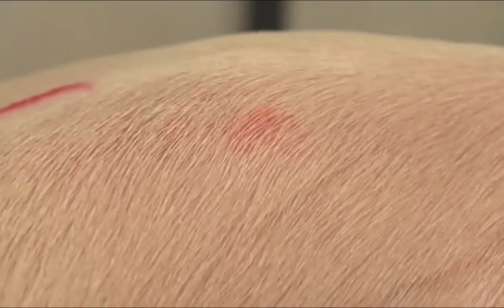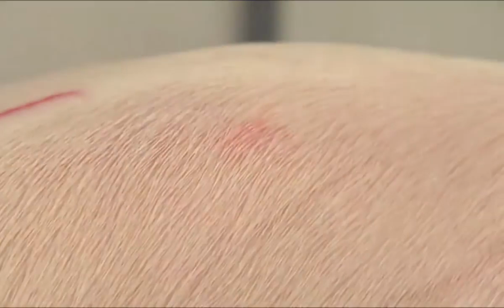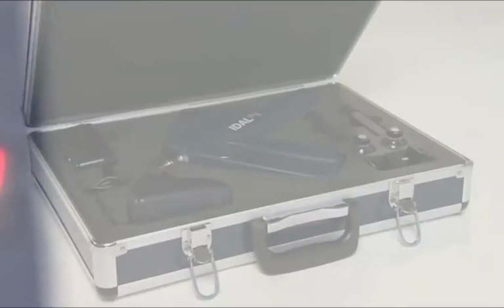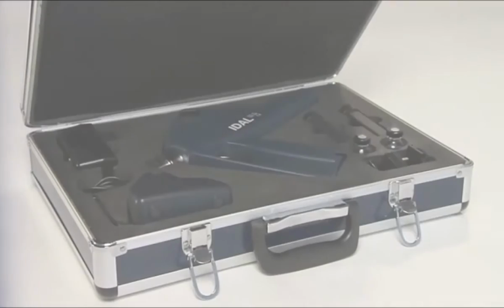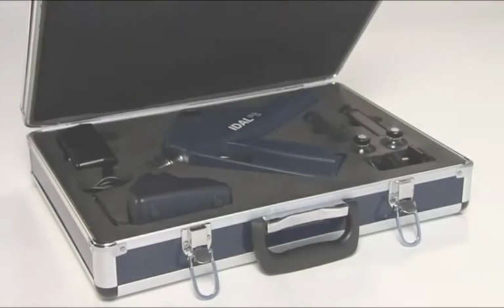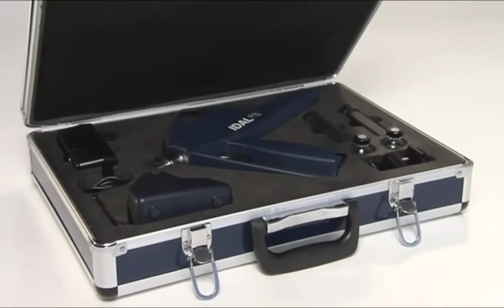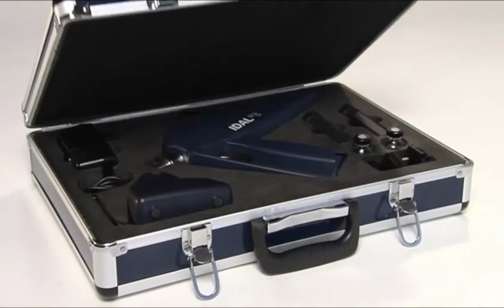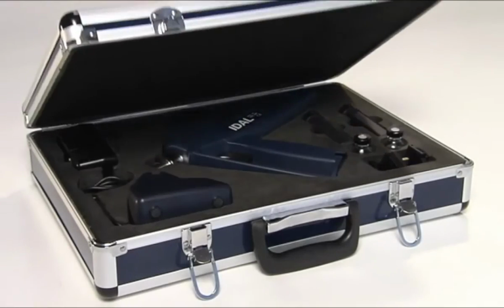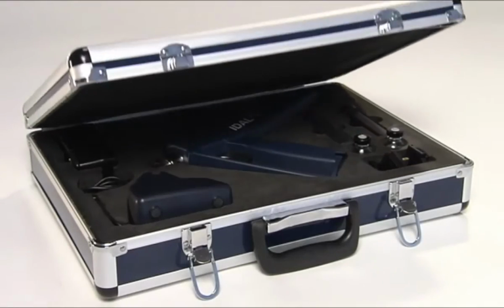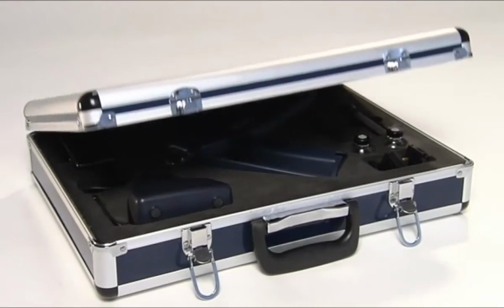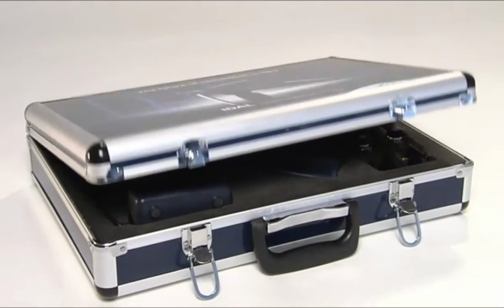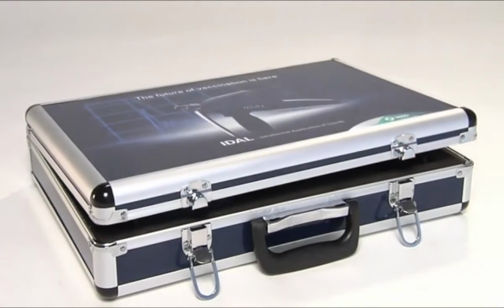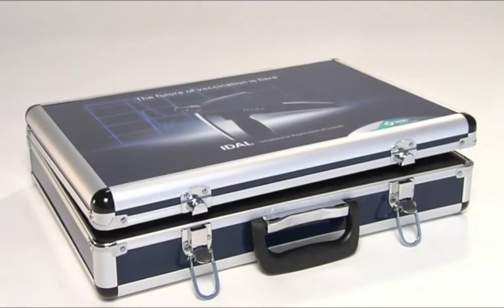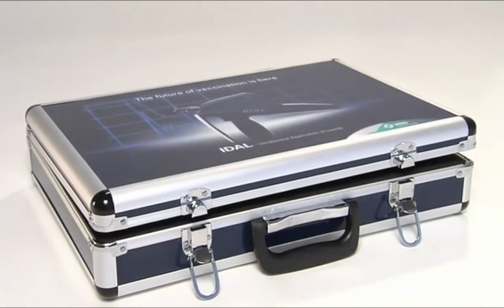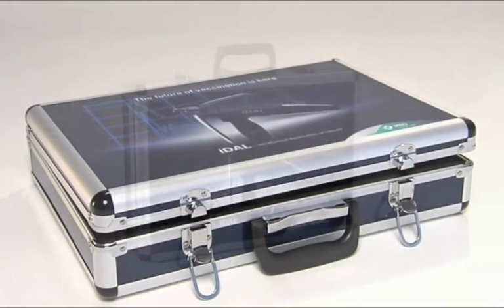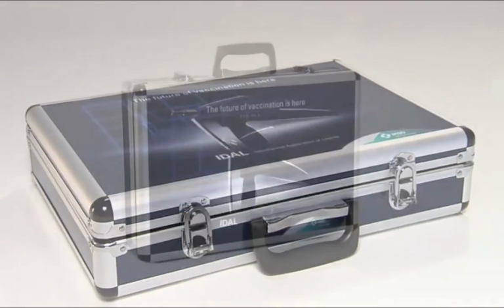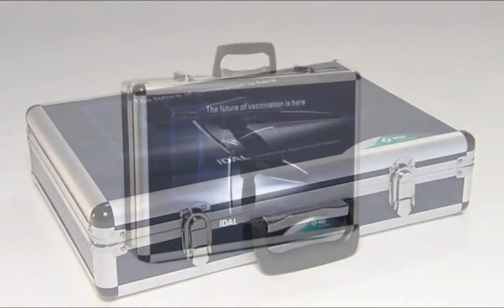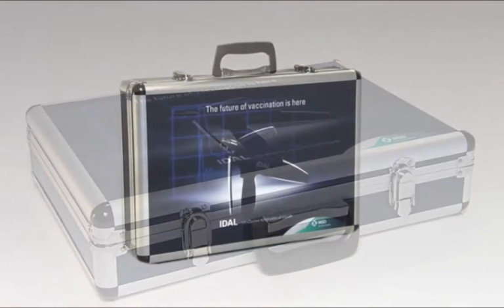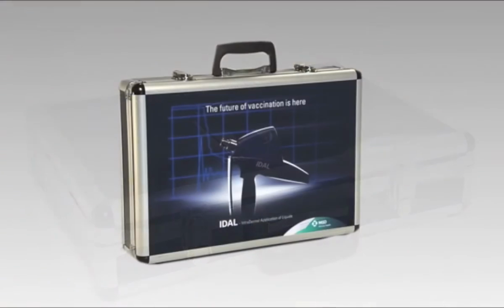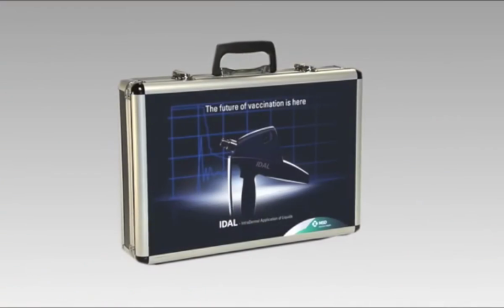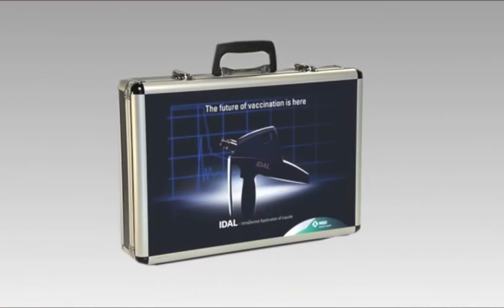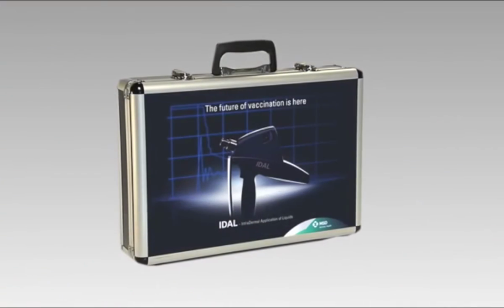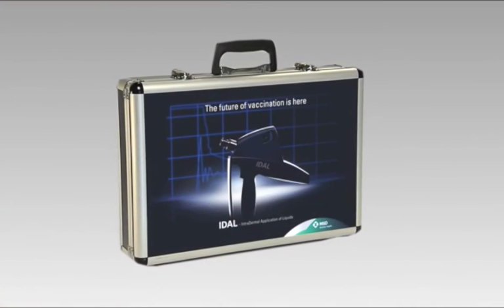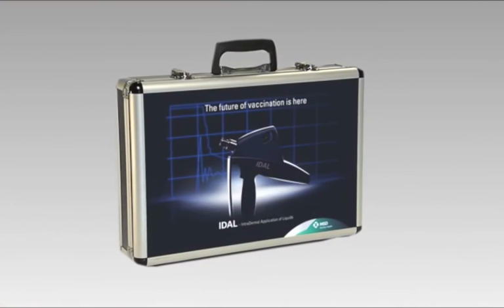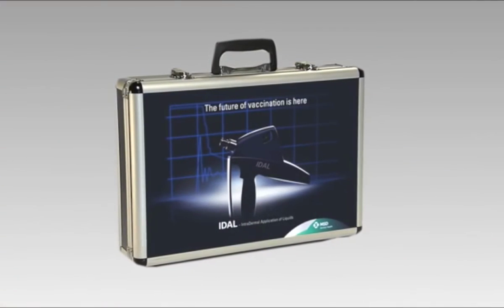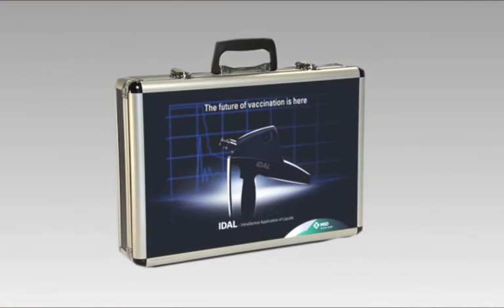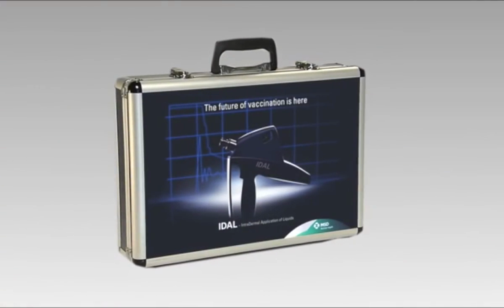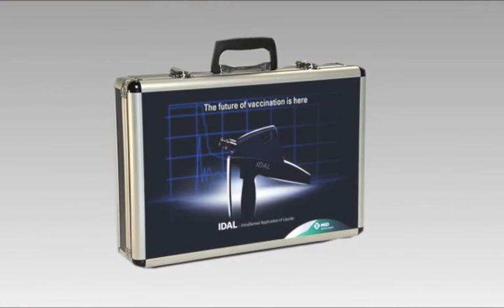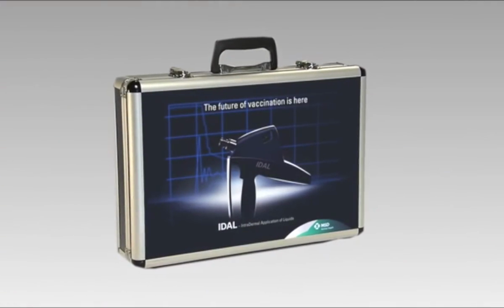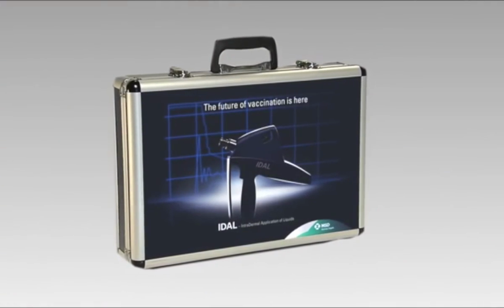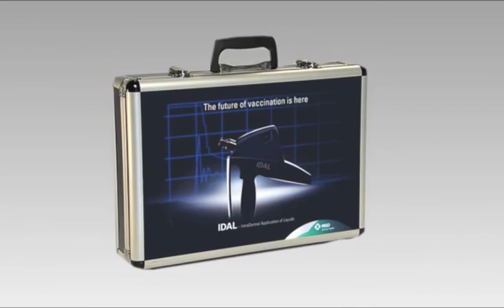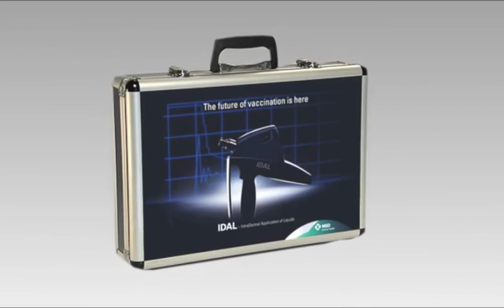The EIDAL injector. A step forward in the development of new technology for vaccination equipment.